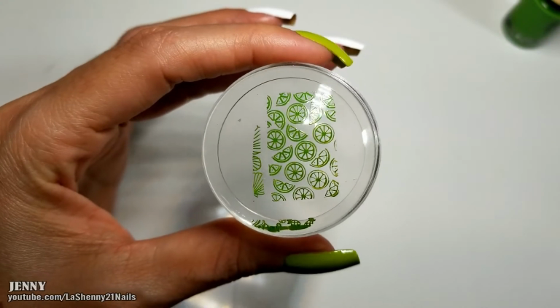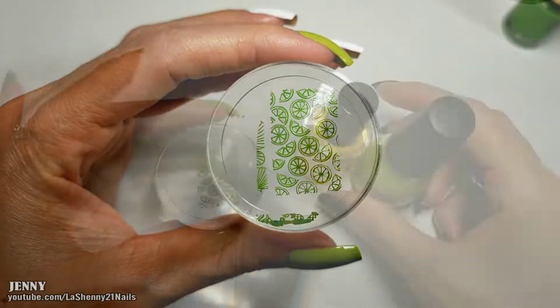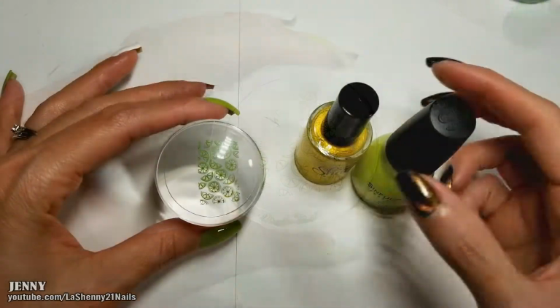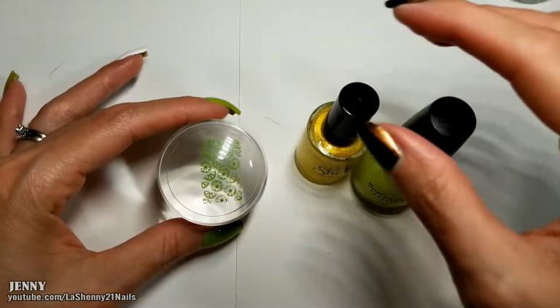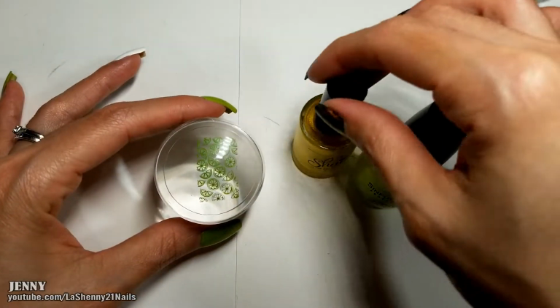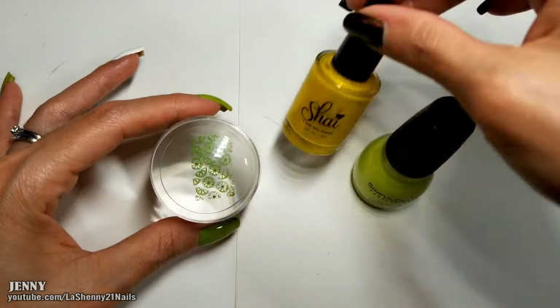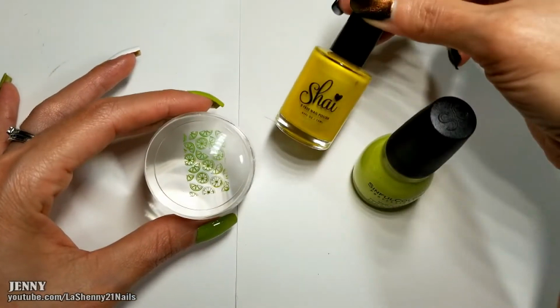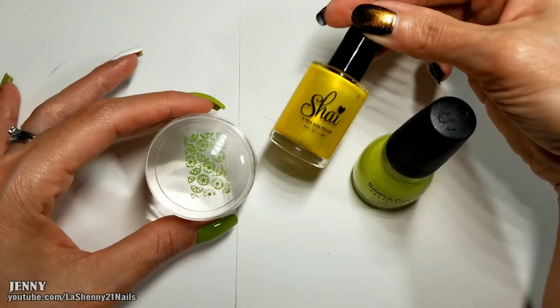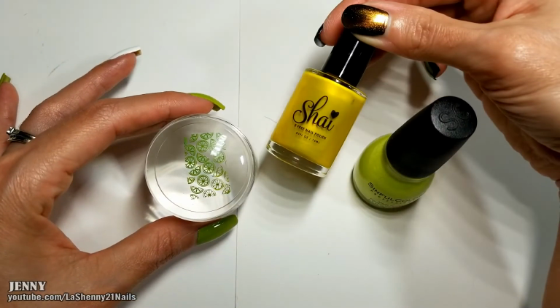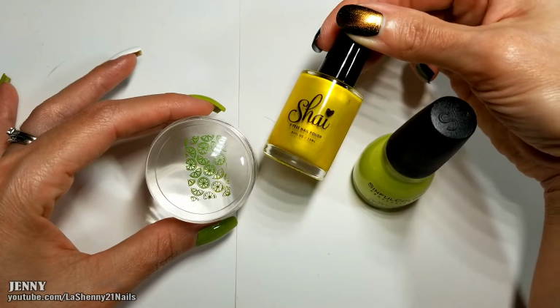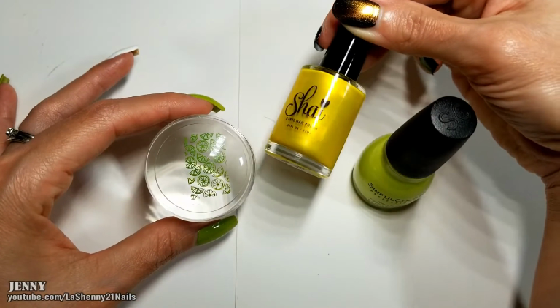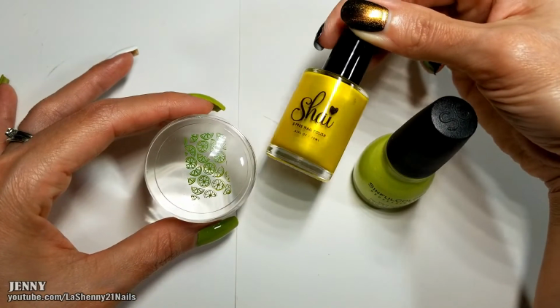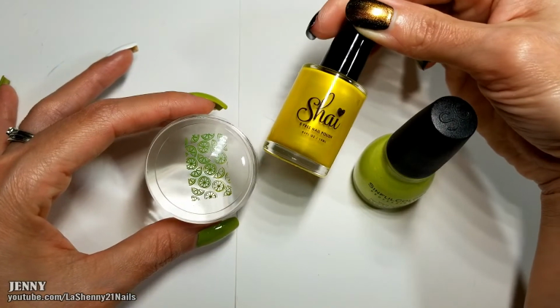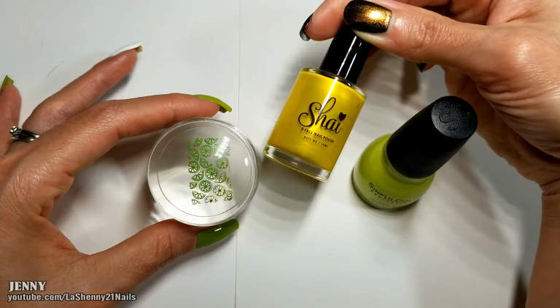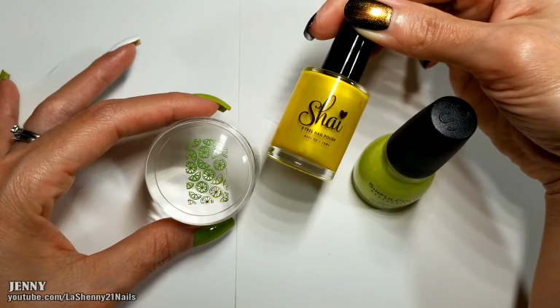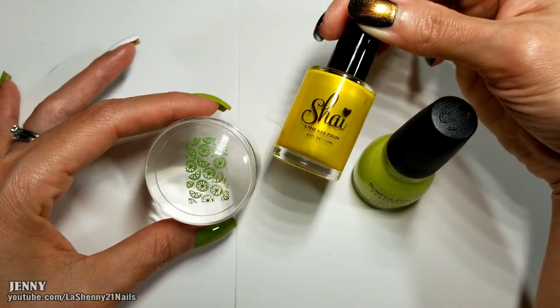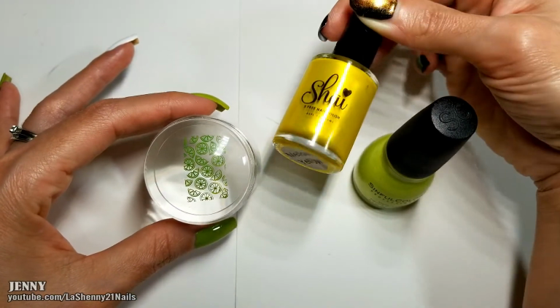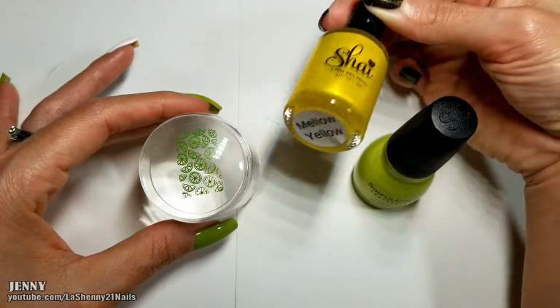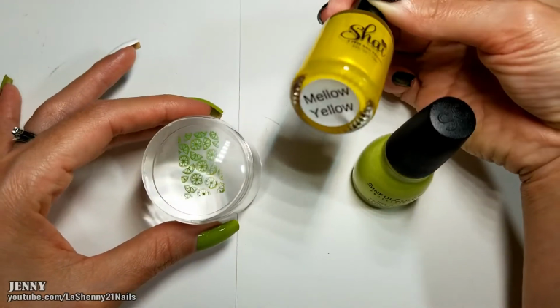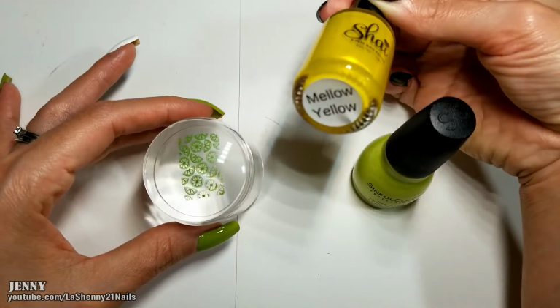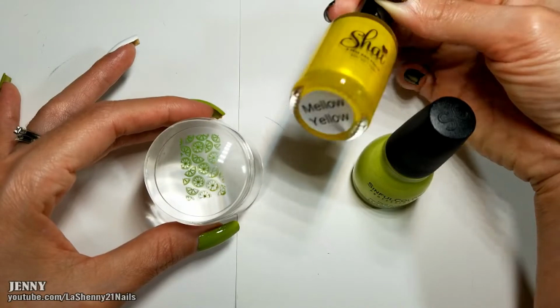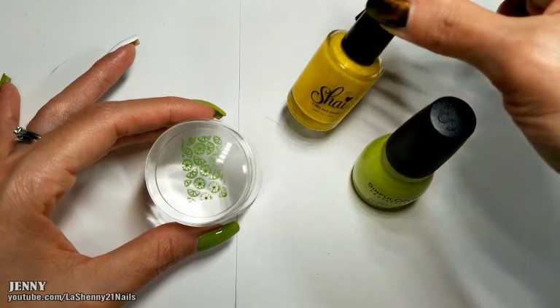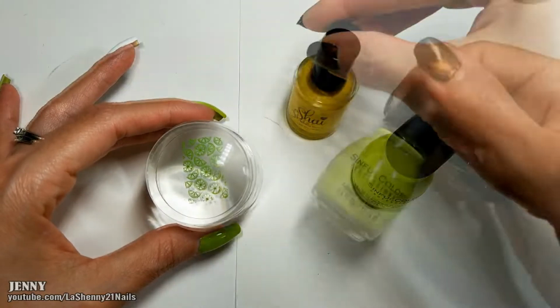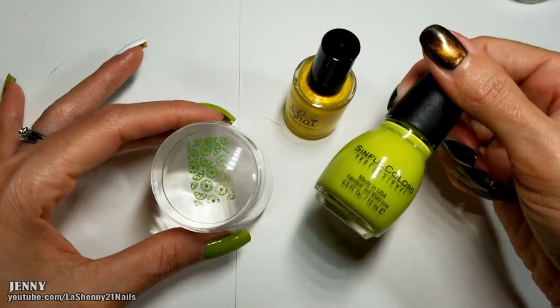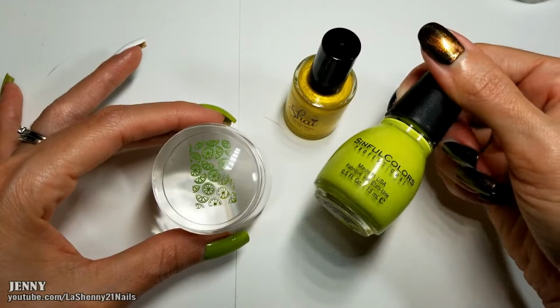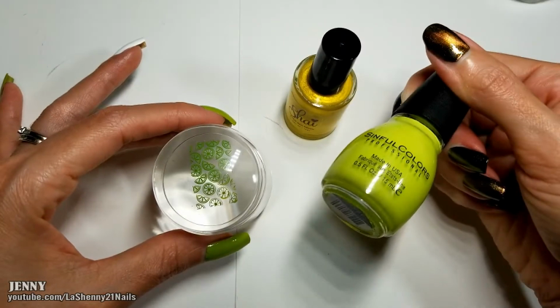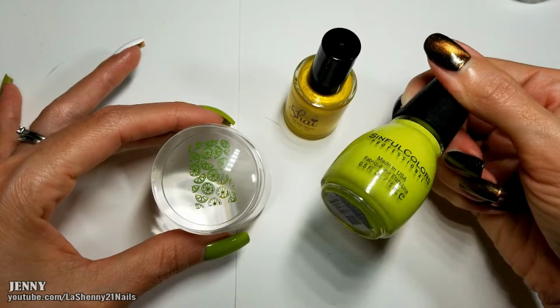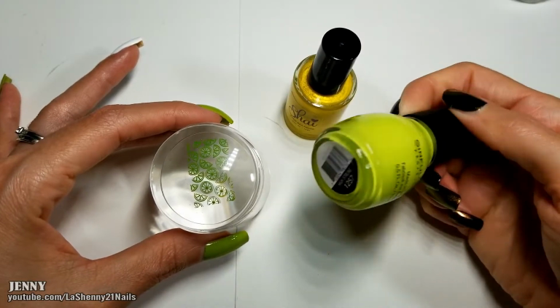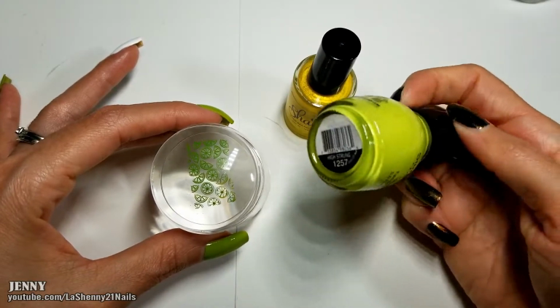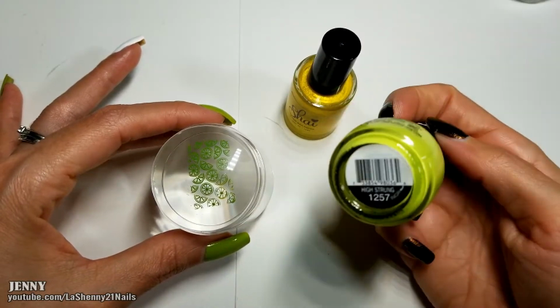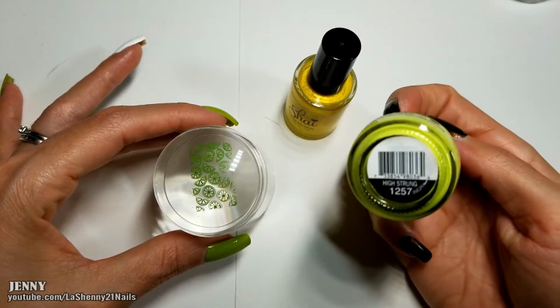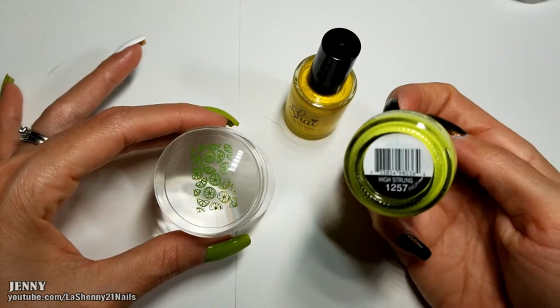Now I'll fill them in with these two polishes. I'm using the Yellow from Shy called Mellow Yellow and the Sinful Colors called High Strung.